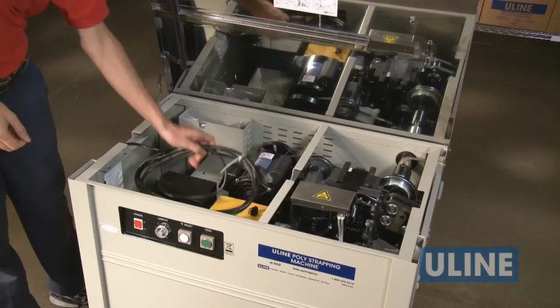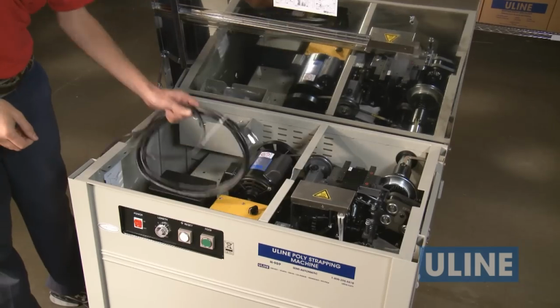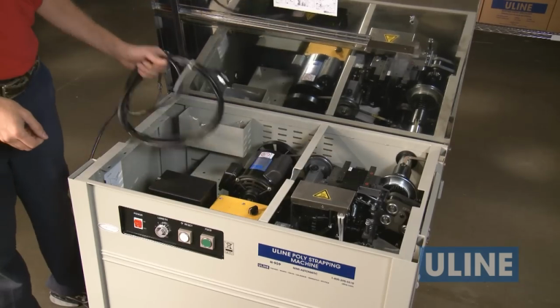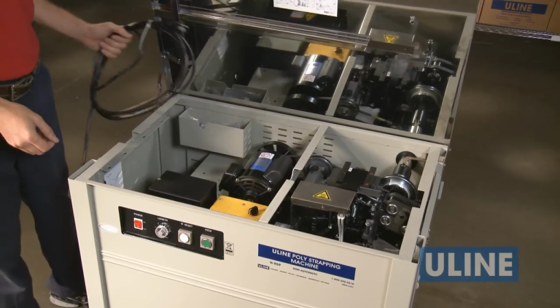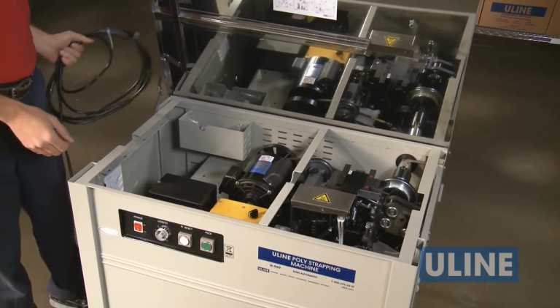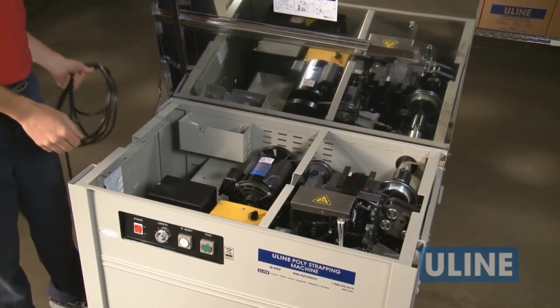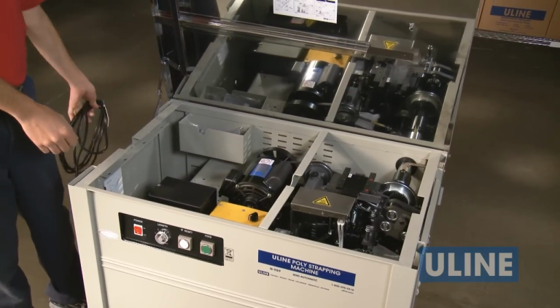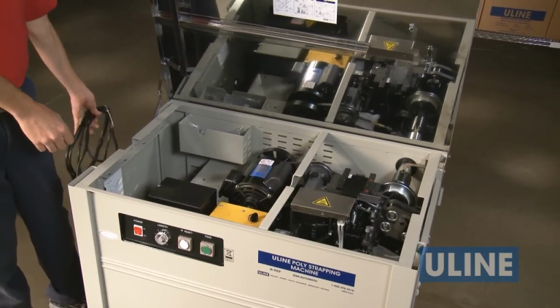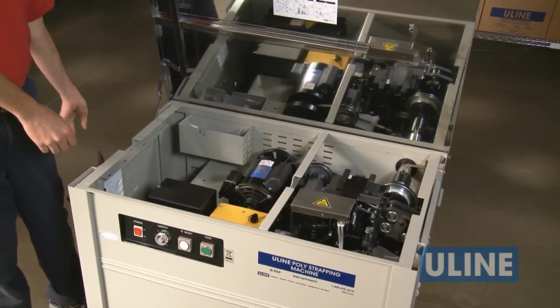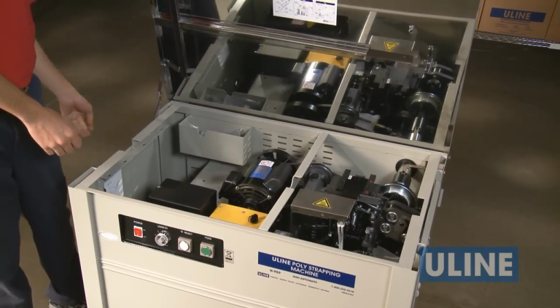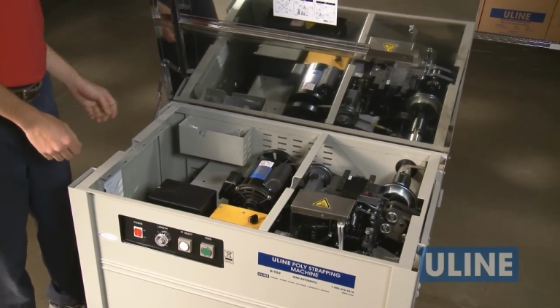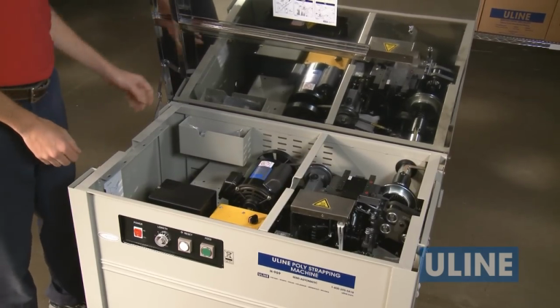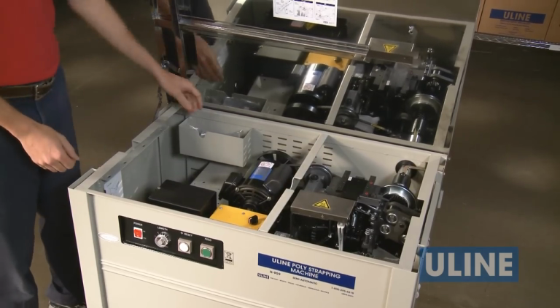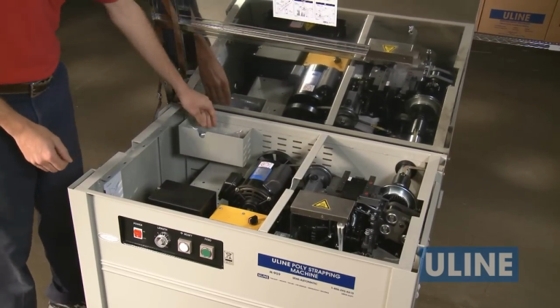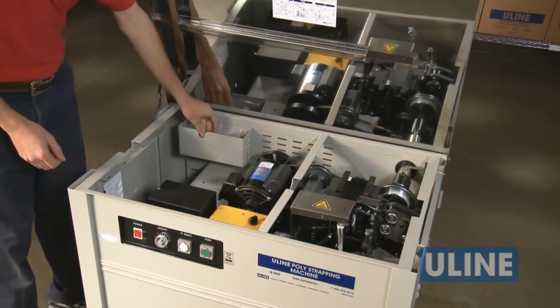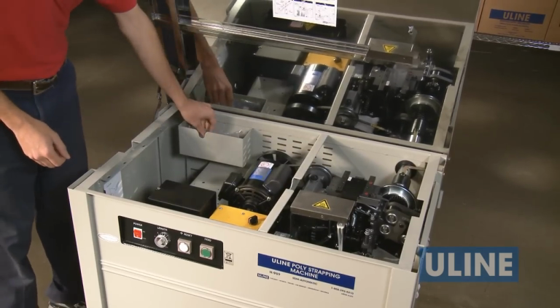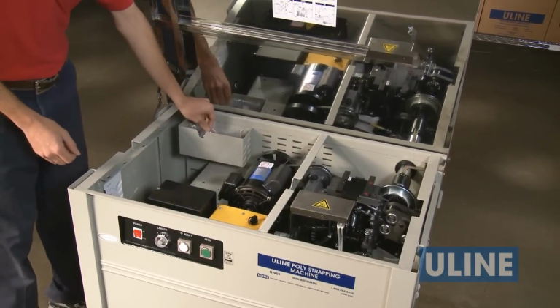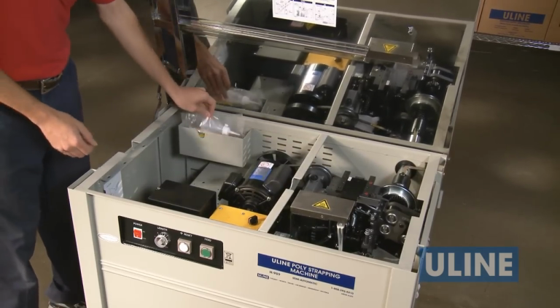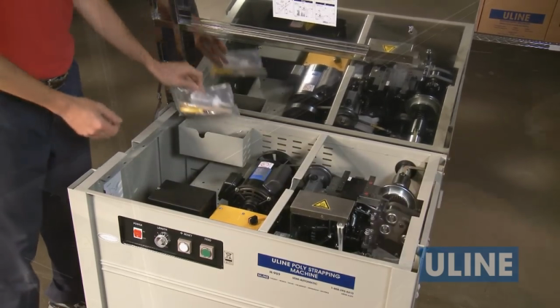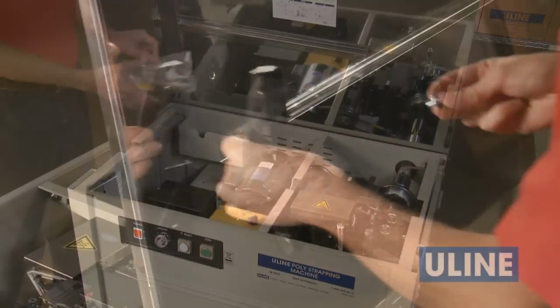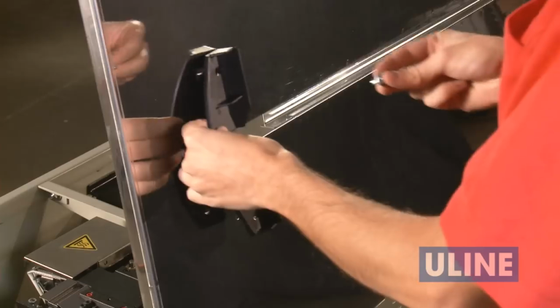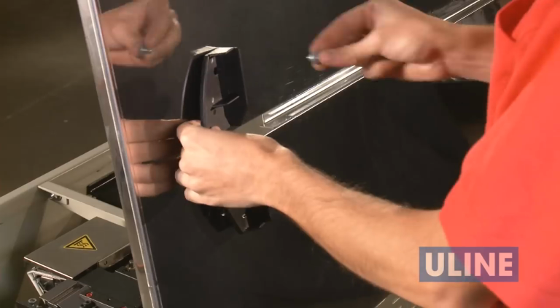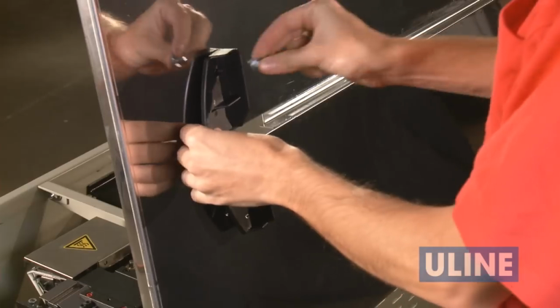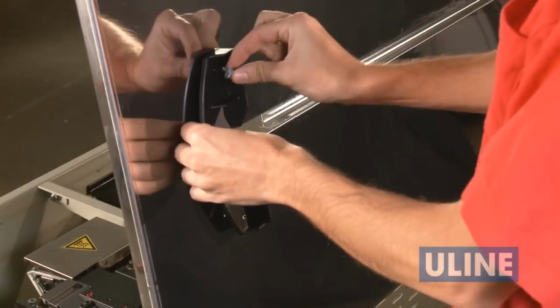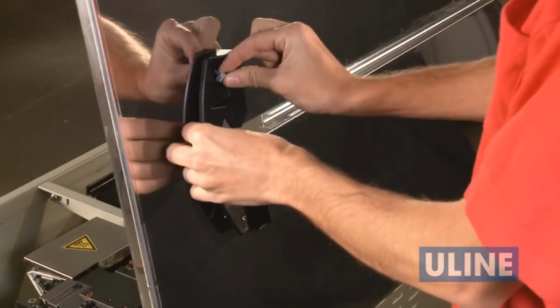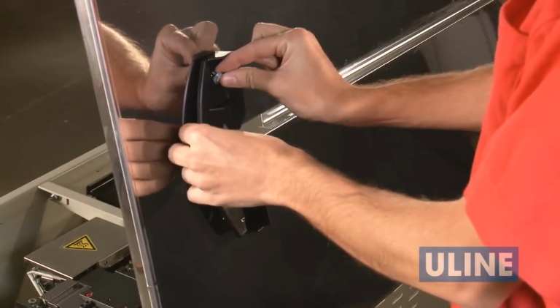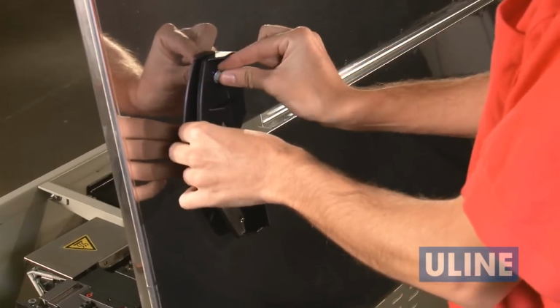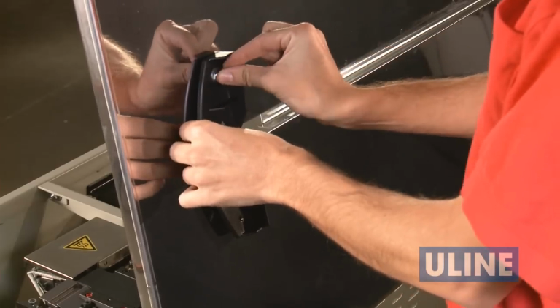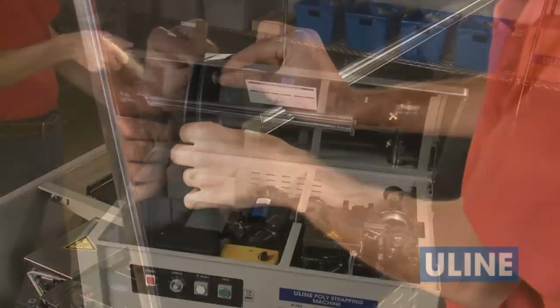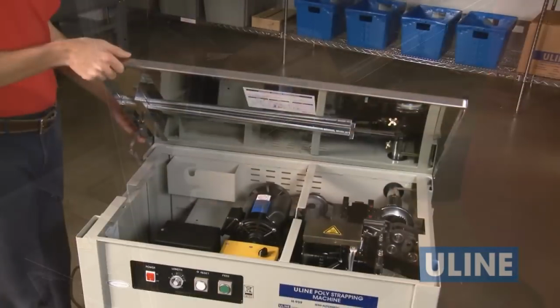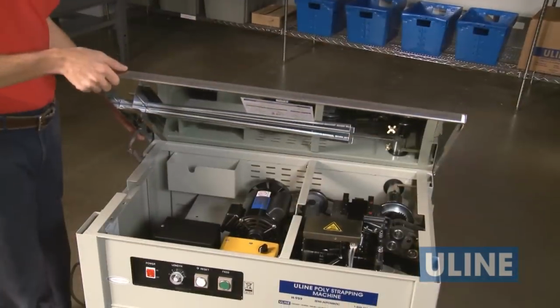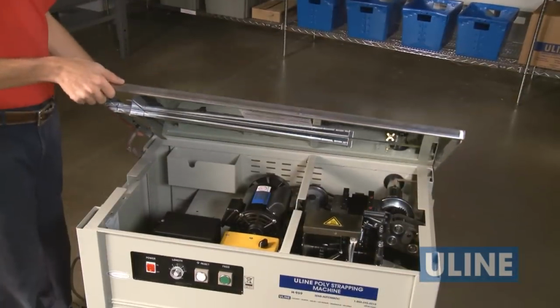Start by removing the contents from the tray inside the machine. Attach the package guide to the cover and close.